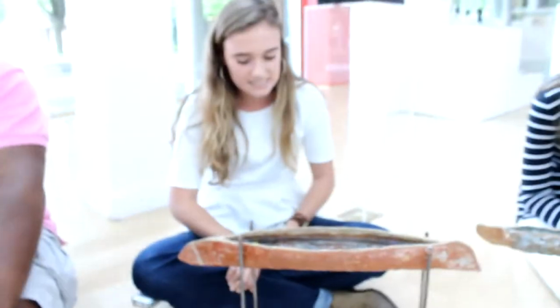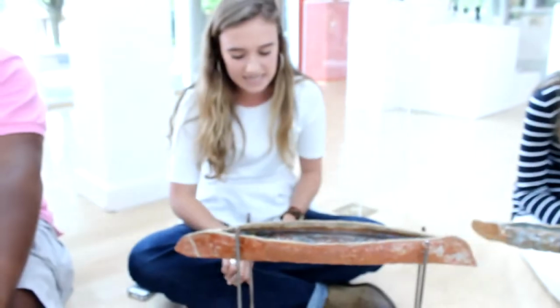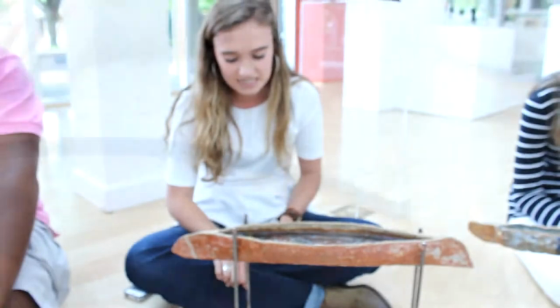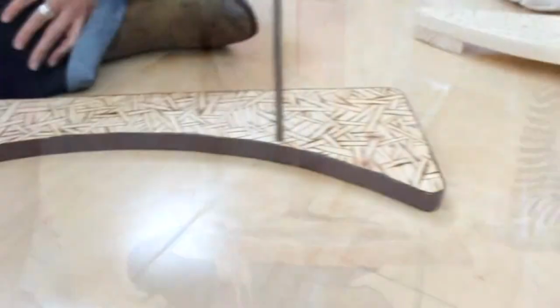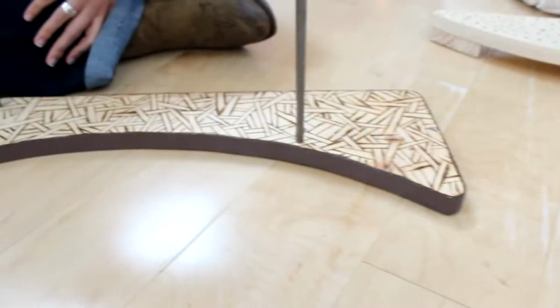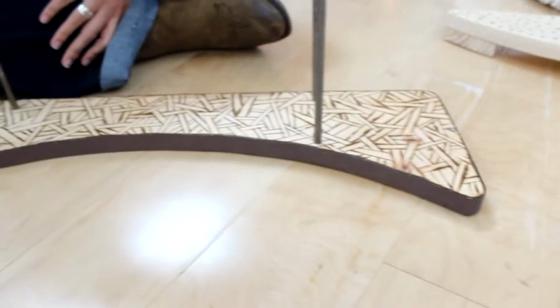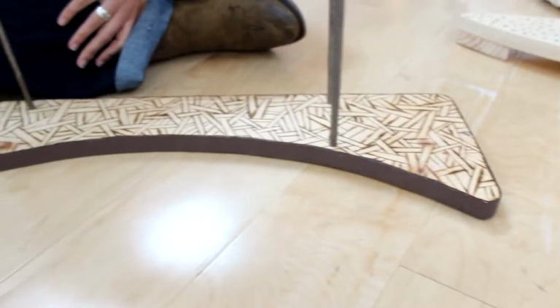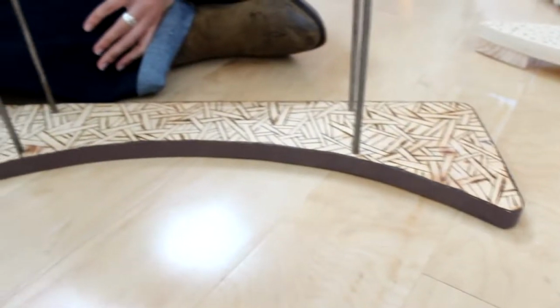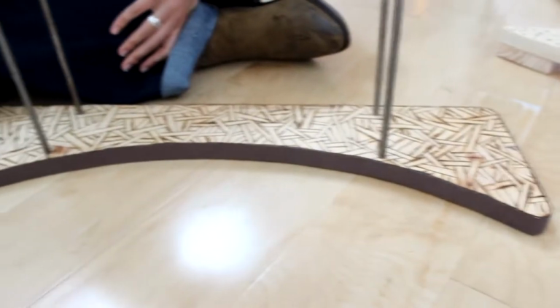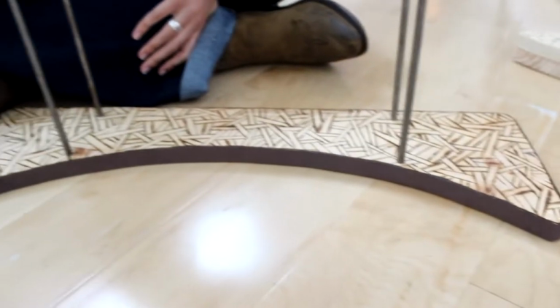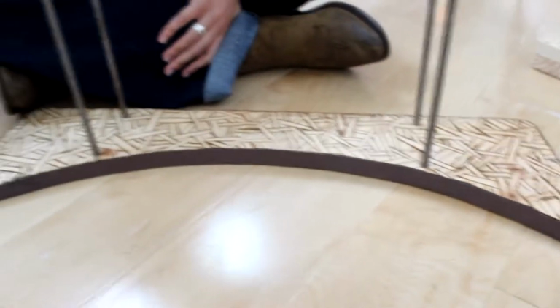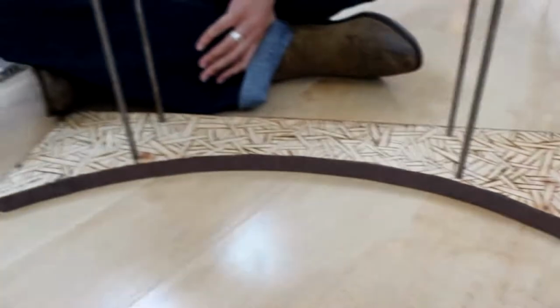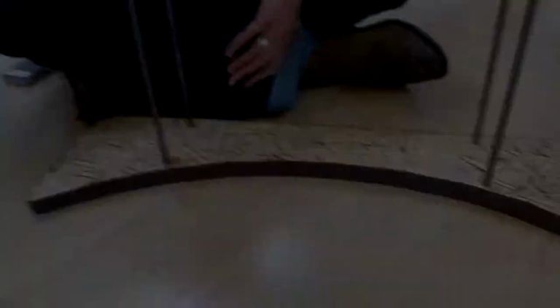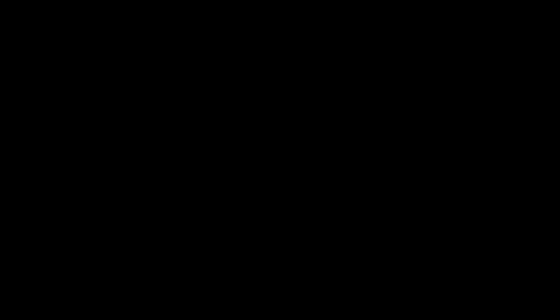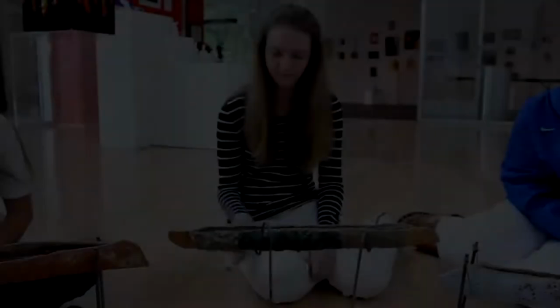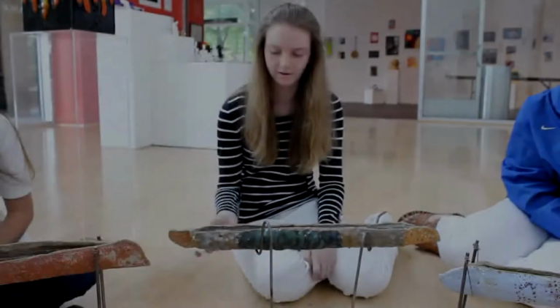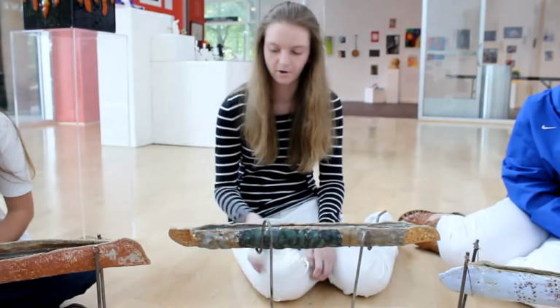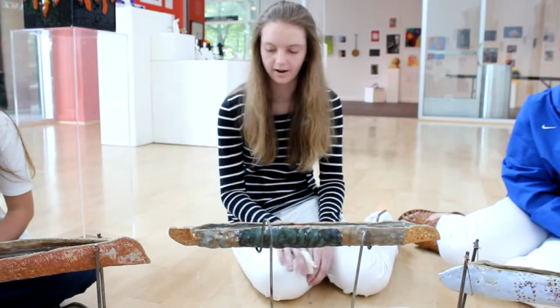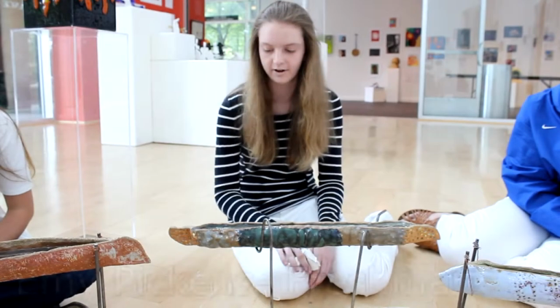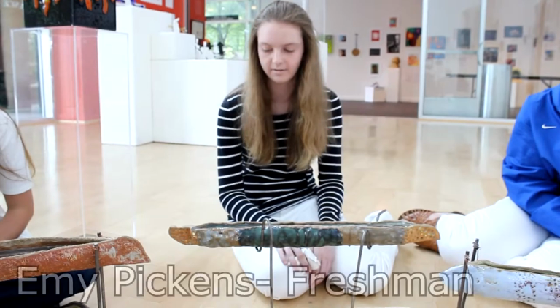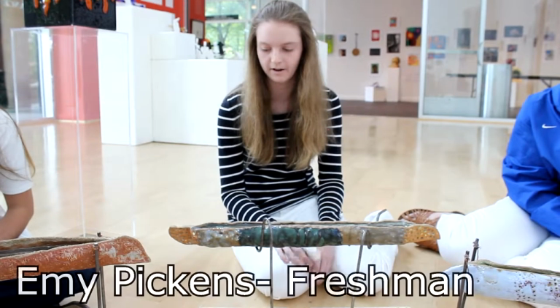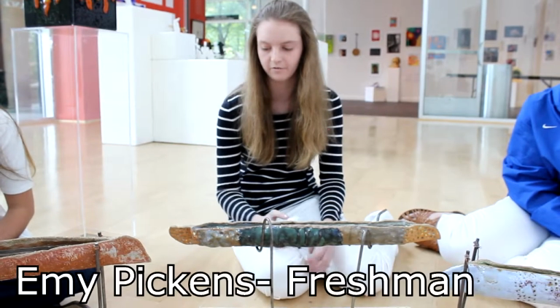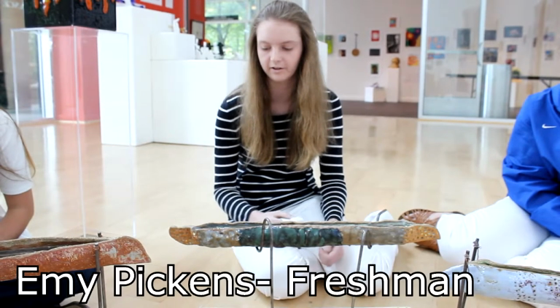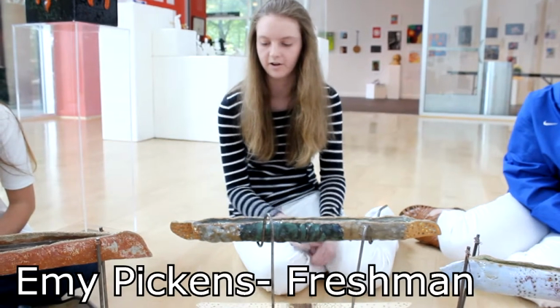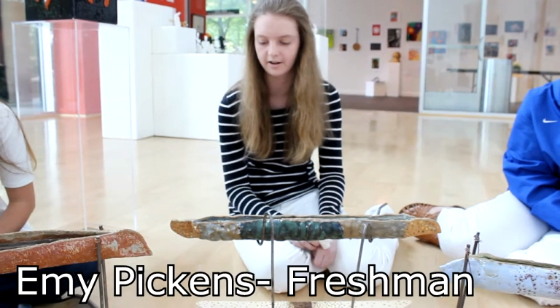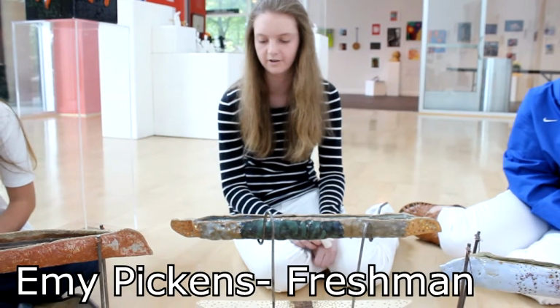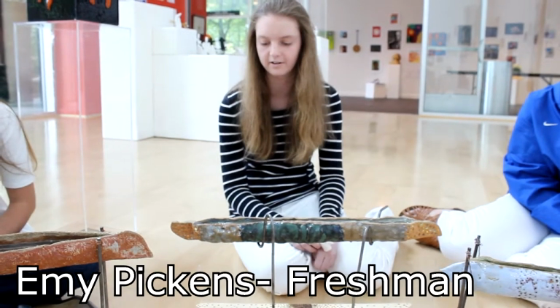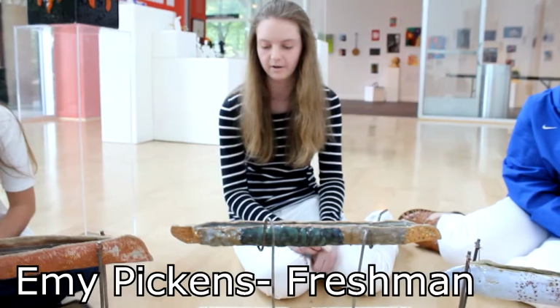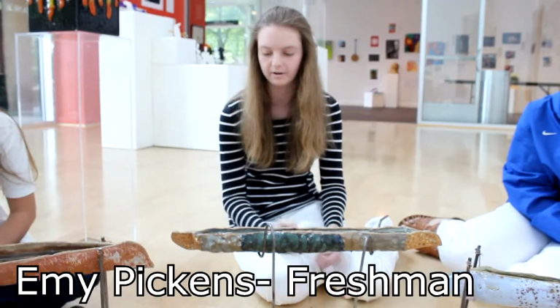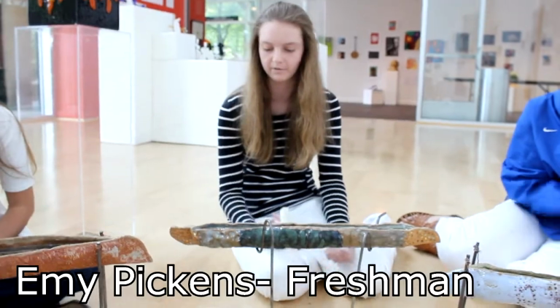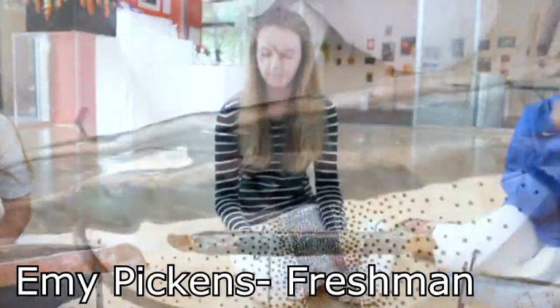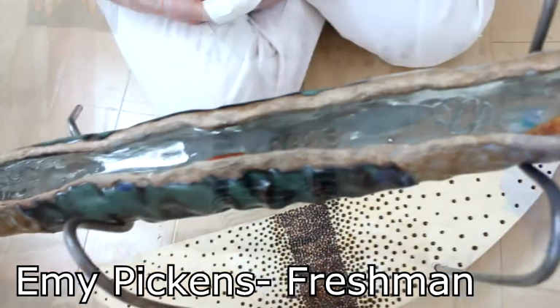I incorporated the stand into the sides so that the pattern really stood out. With my boat I tried to make it really long and I tried to make it represent me.